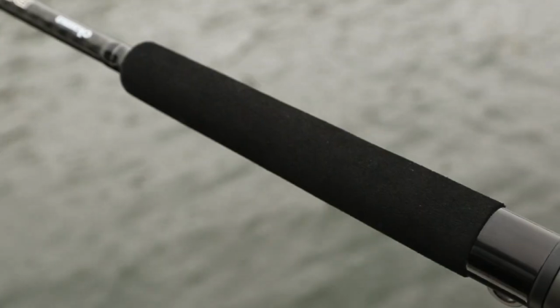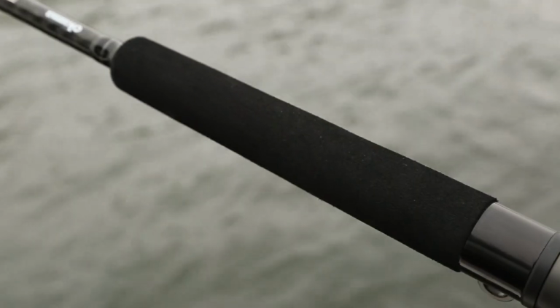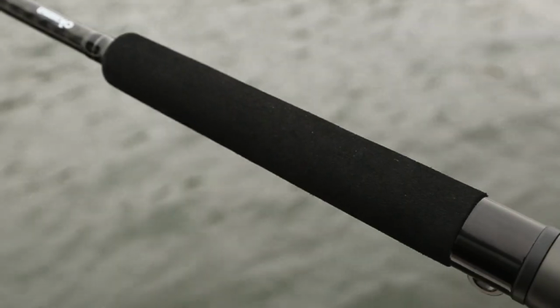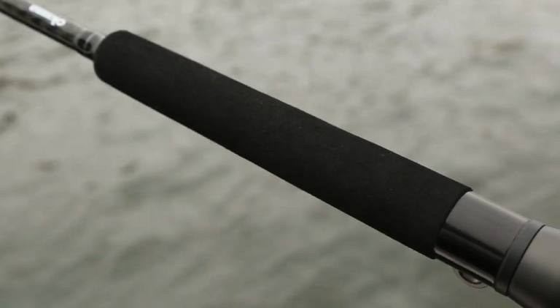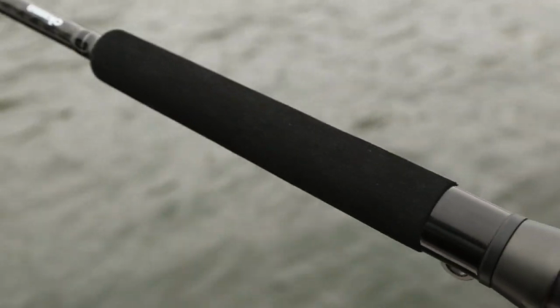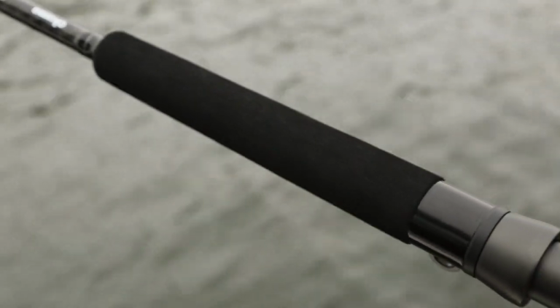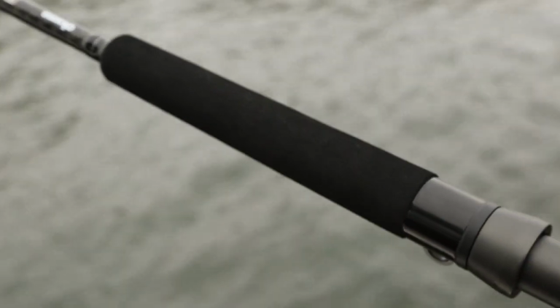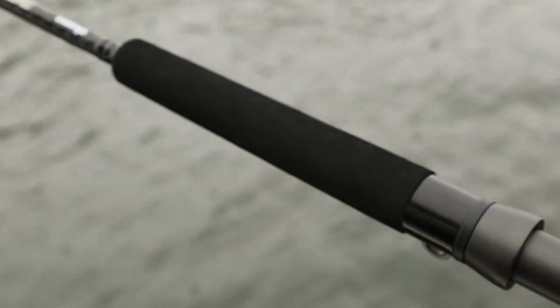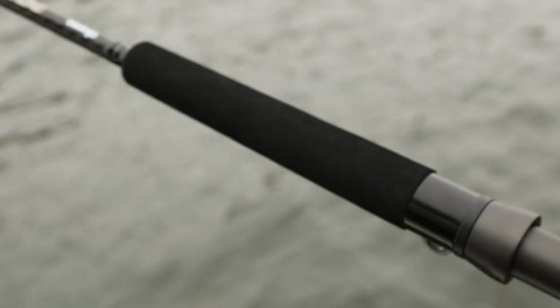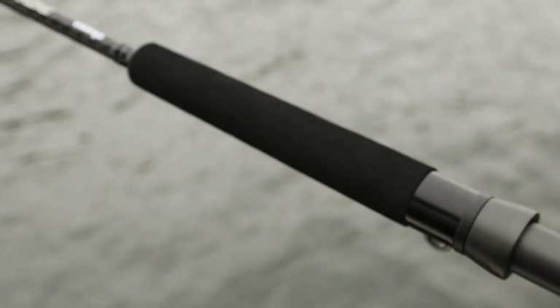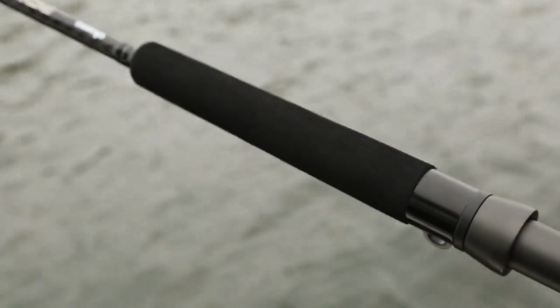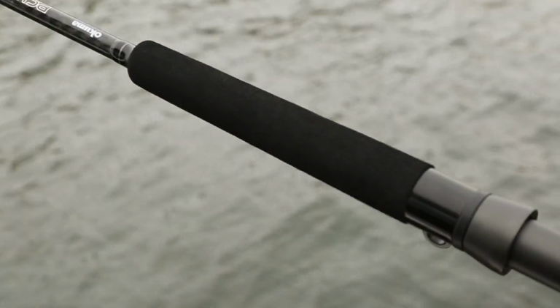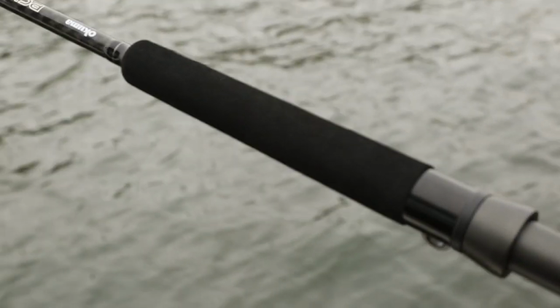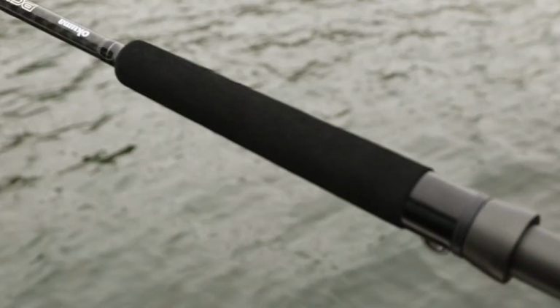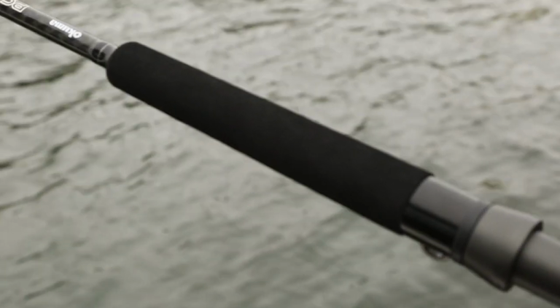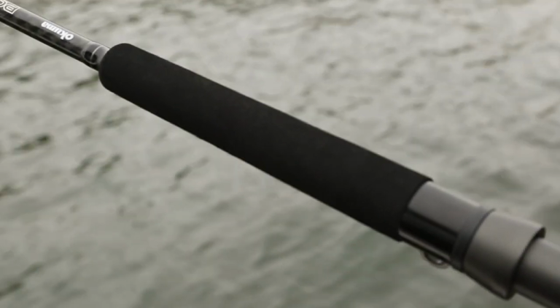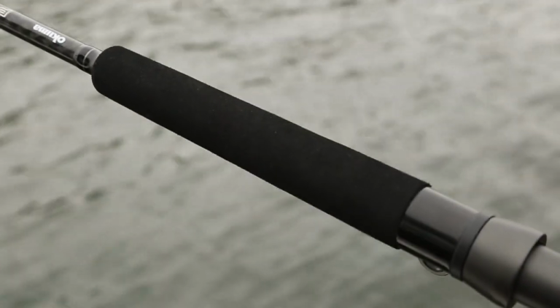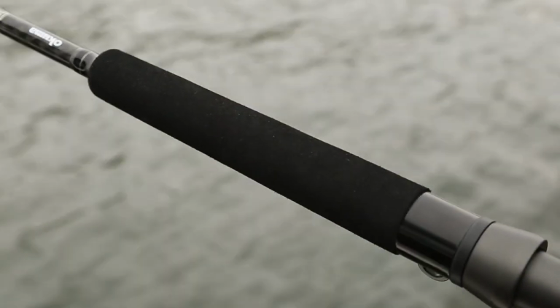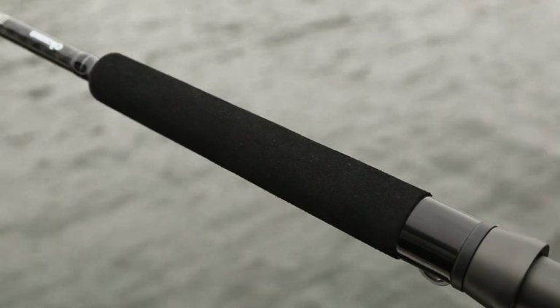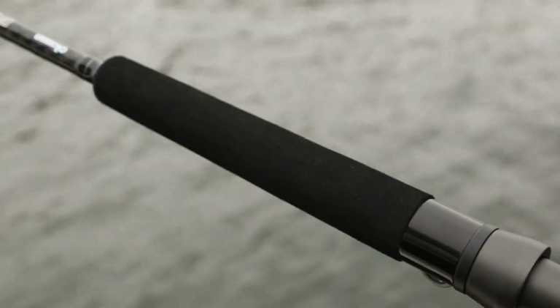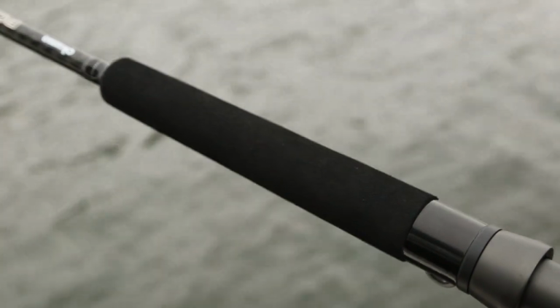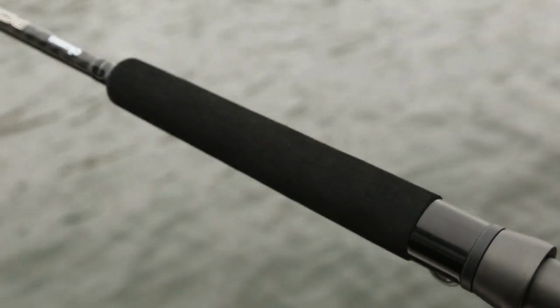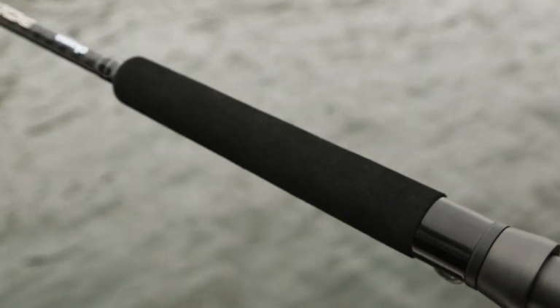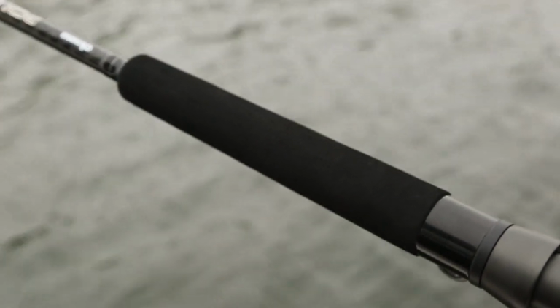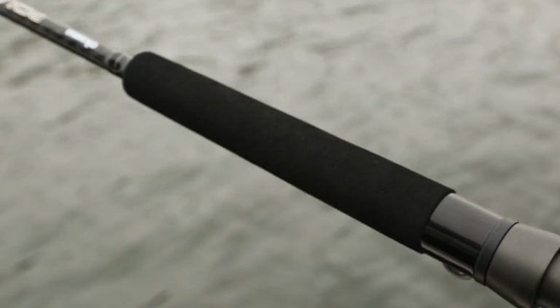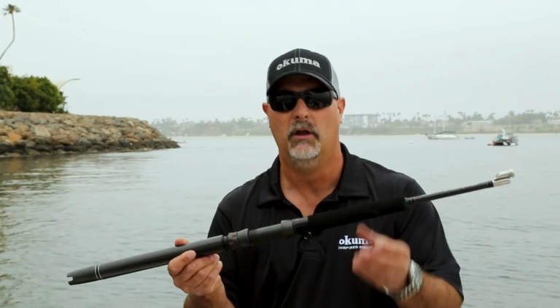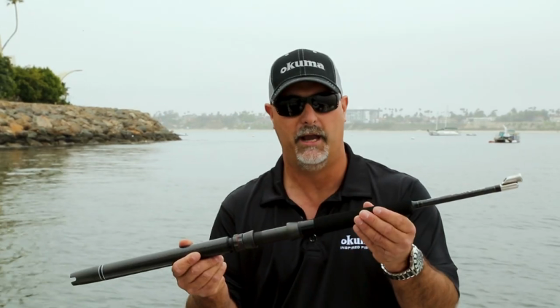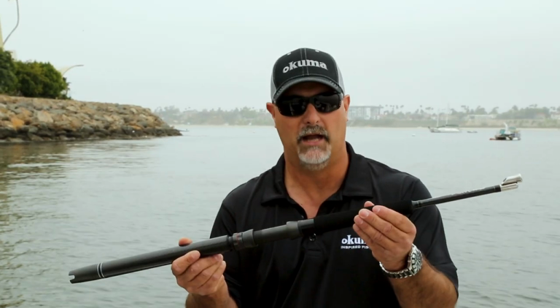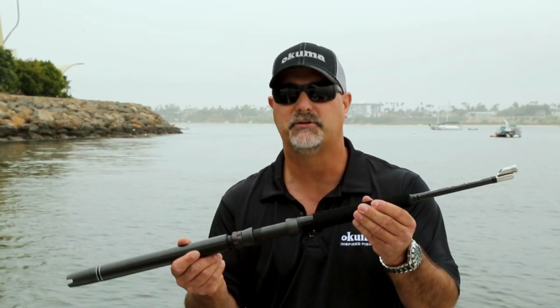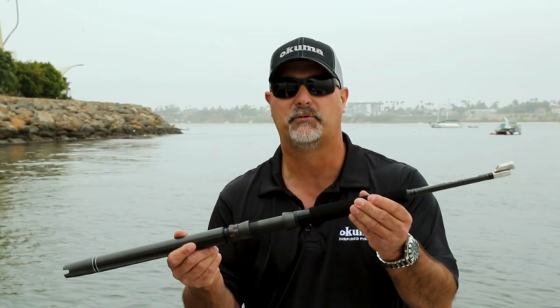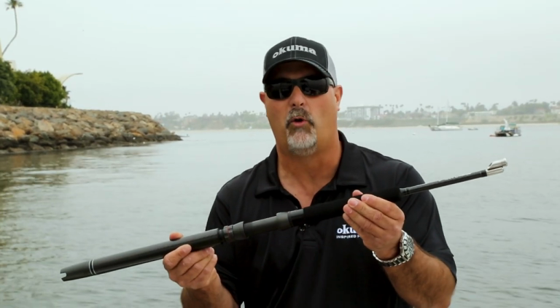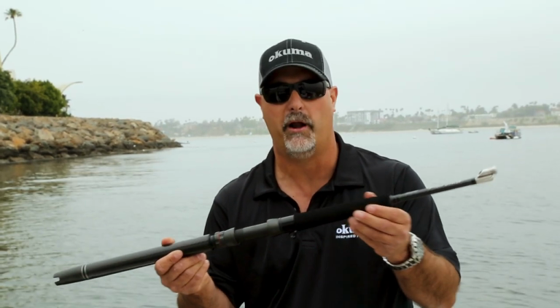The rod also features the PCH Custom TP foregrip, which is extremely durable and doesn't absorb water.